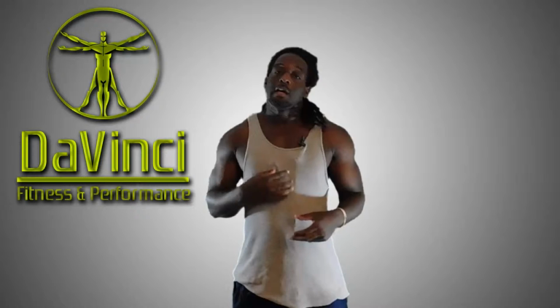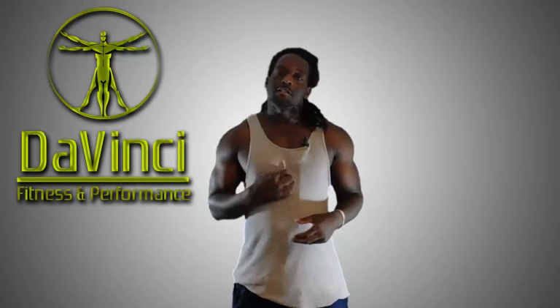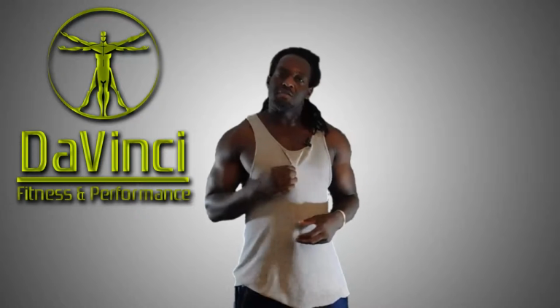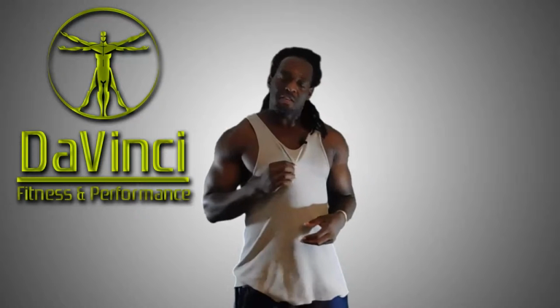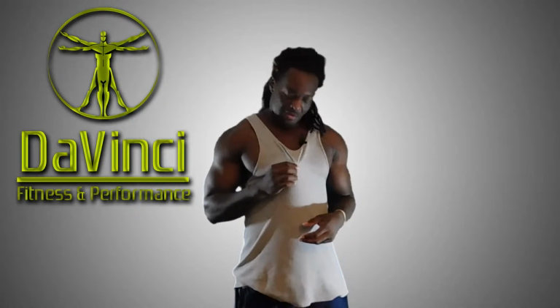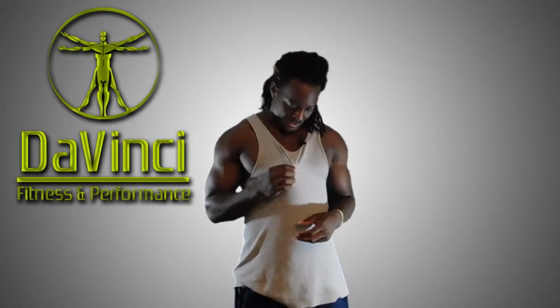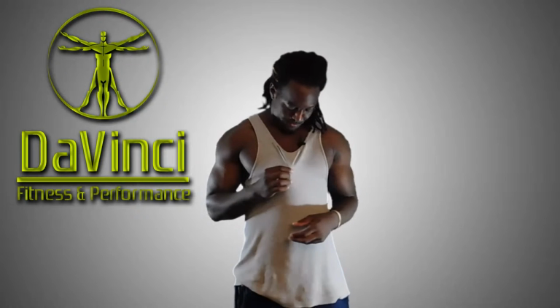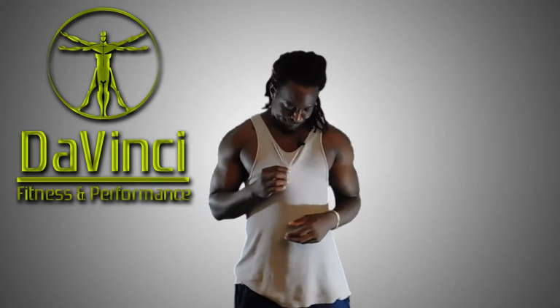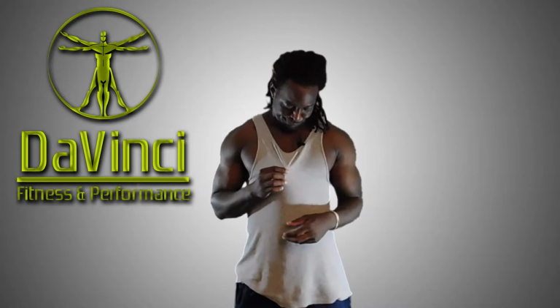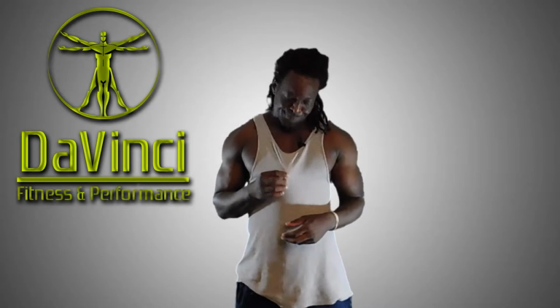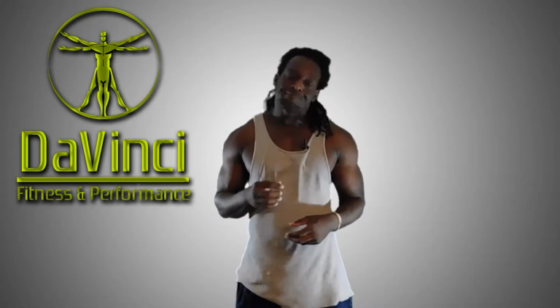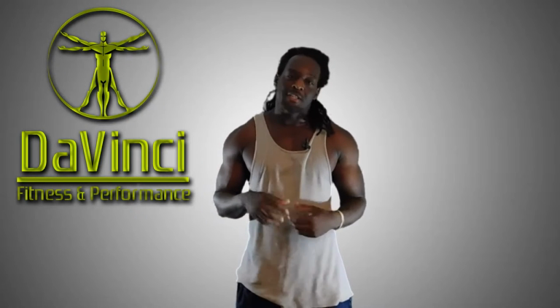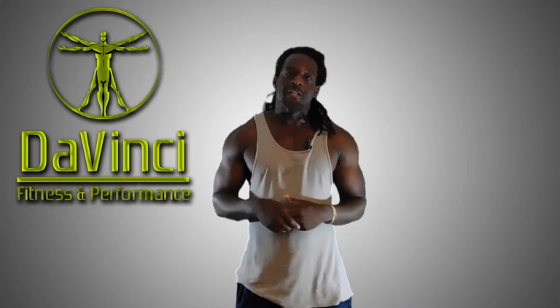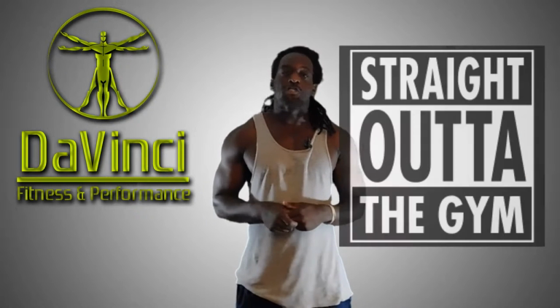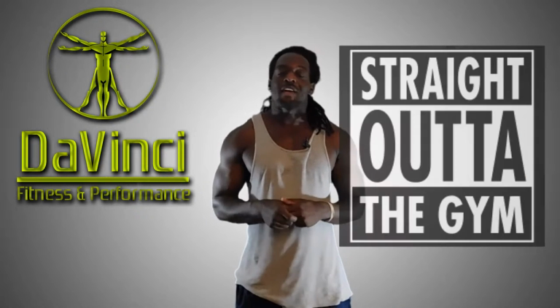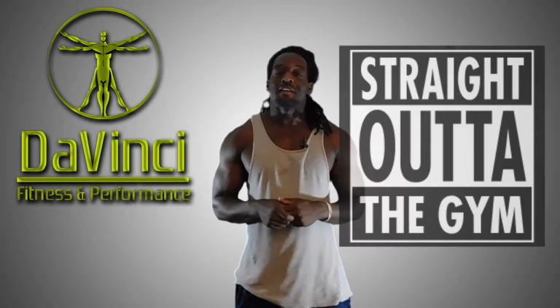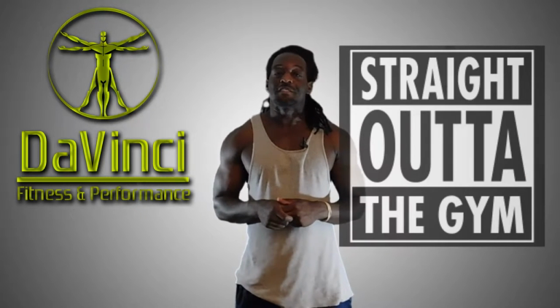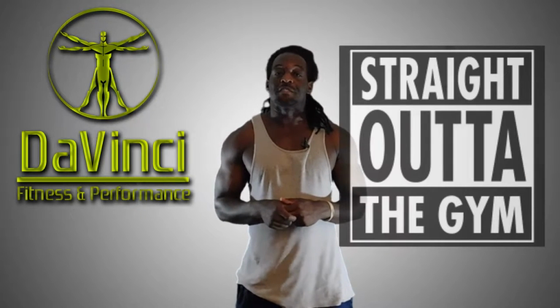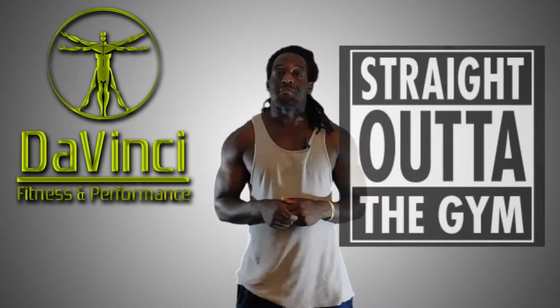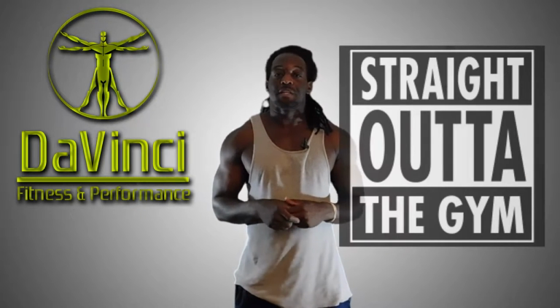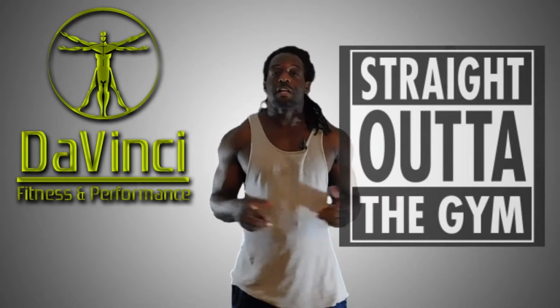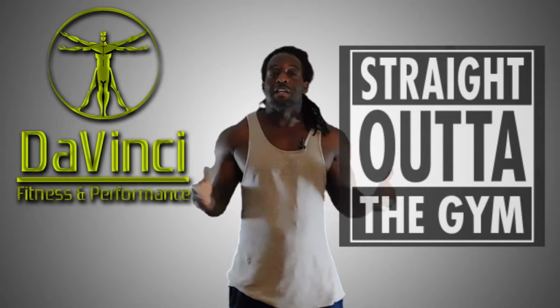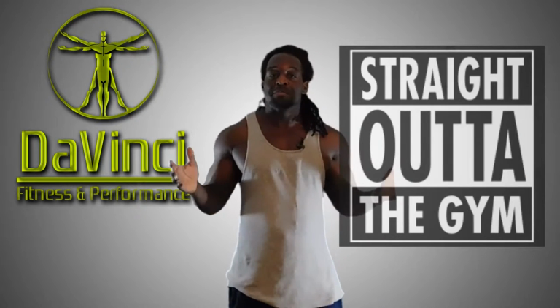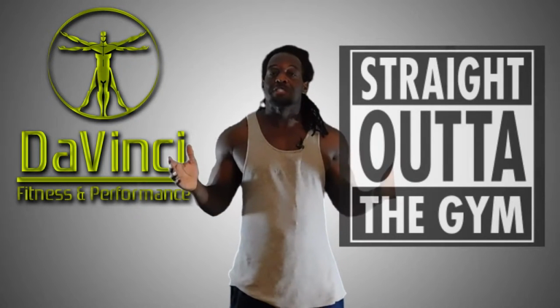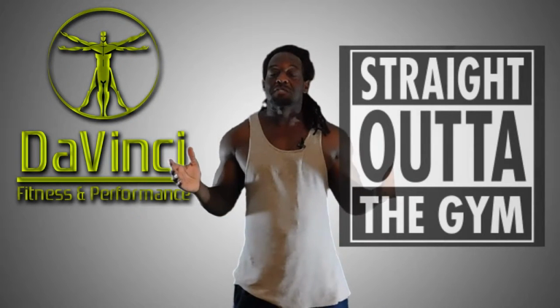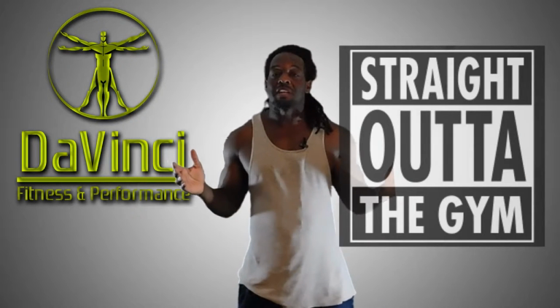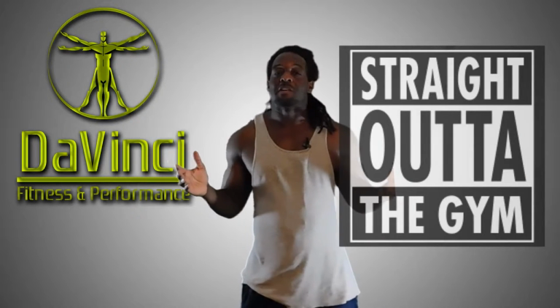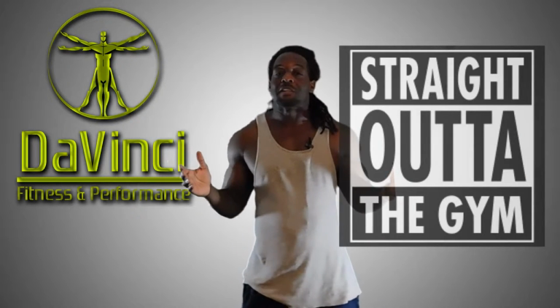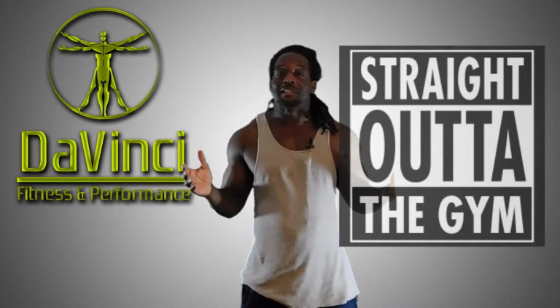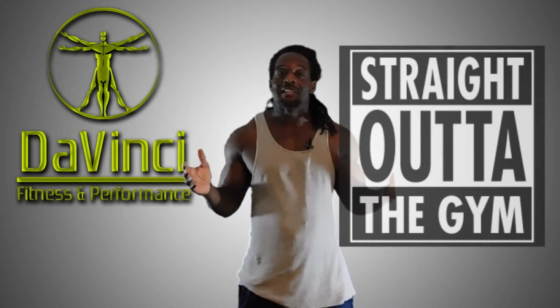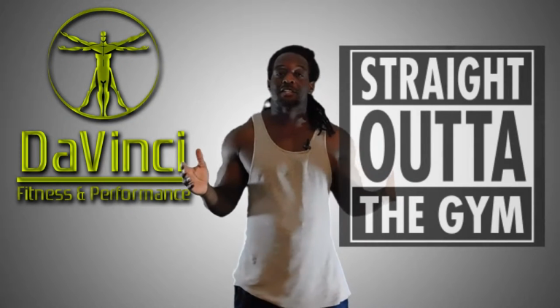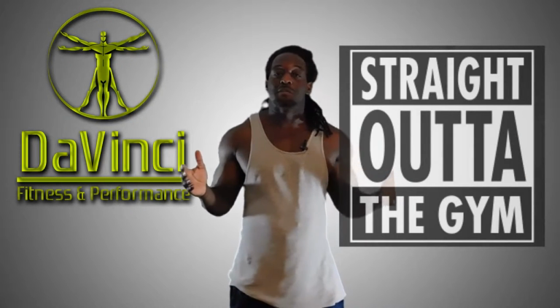Smell that? Straight out of the gym. Let's put some stank on it. Let's go.